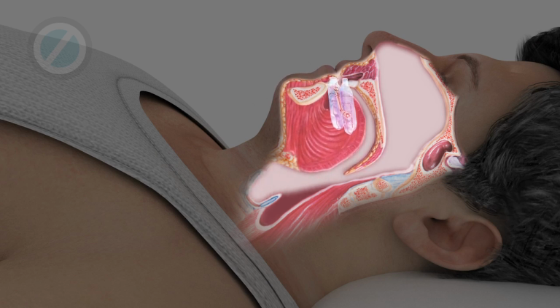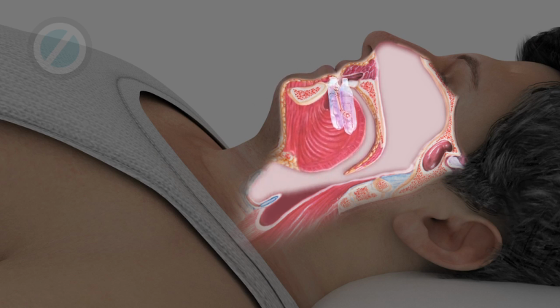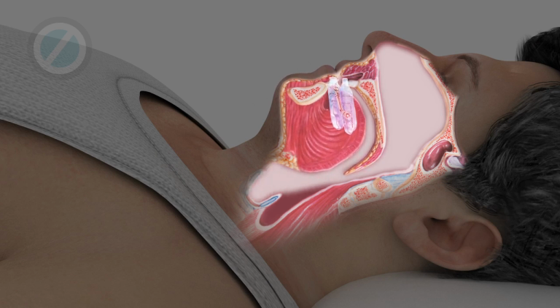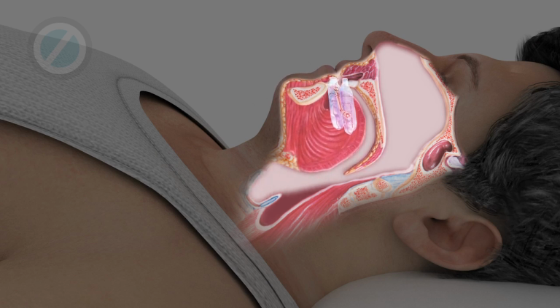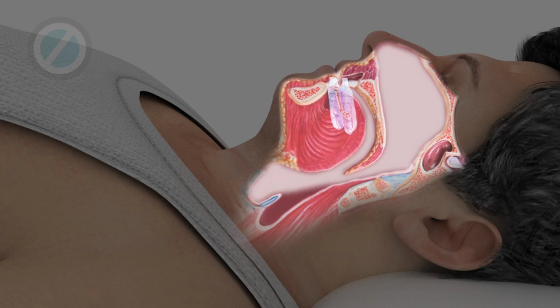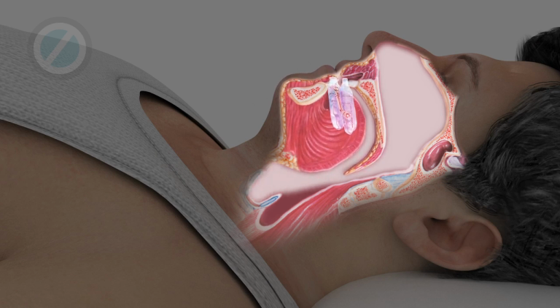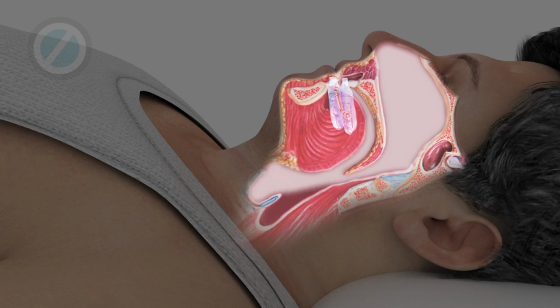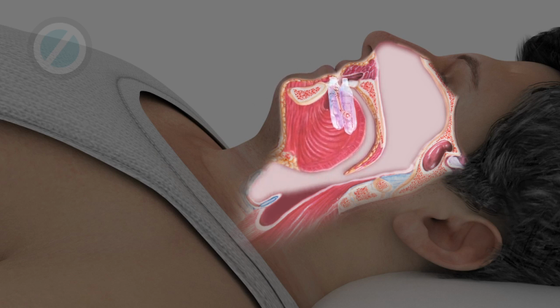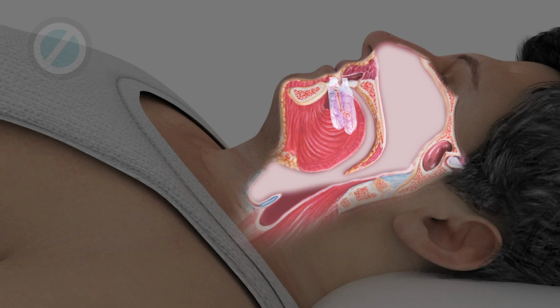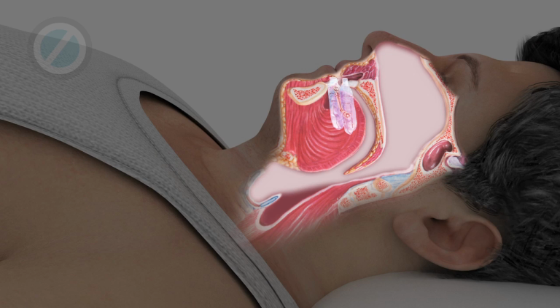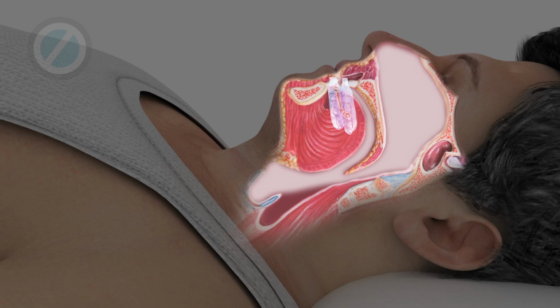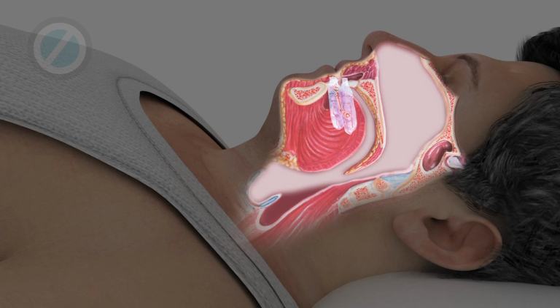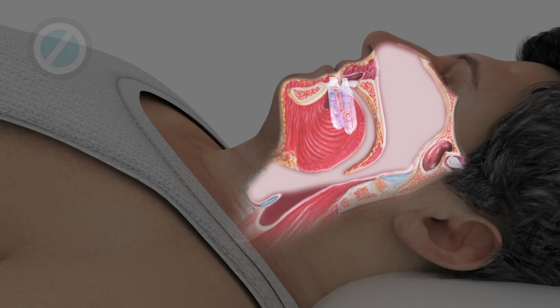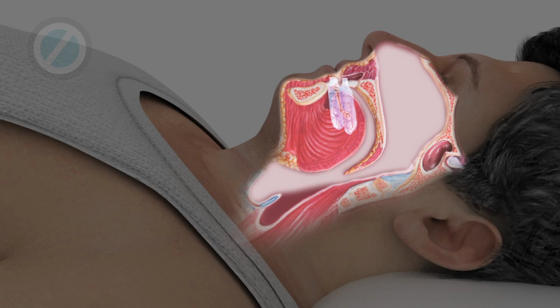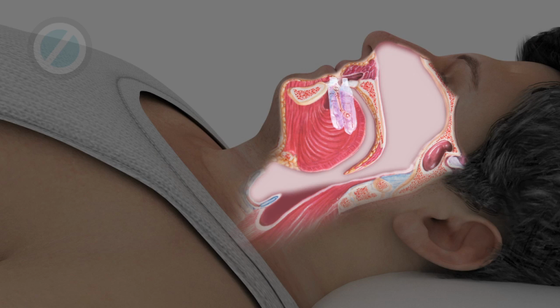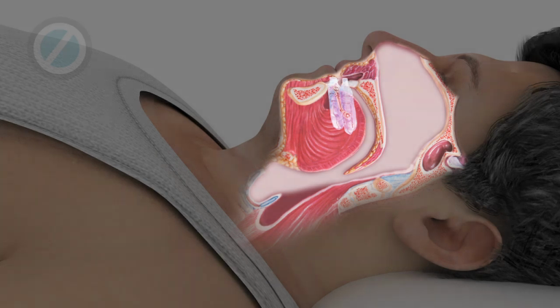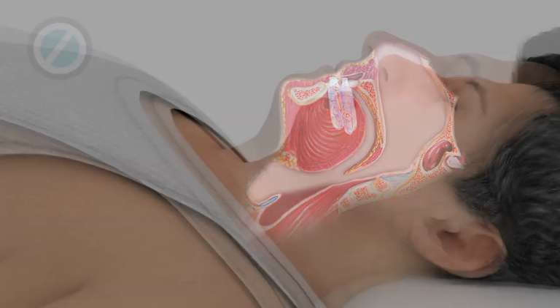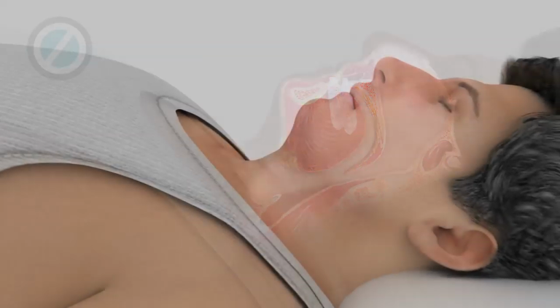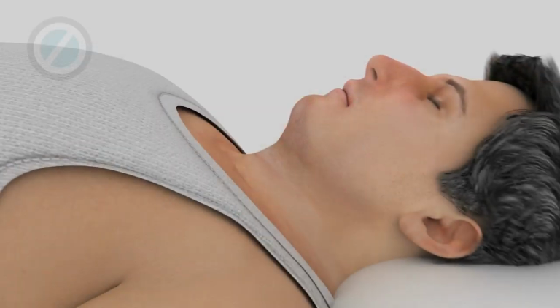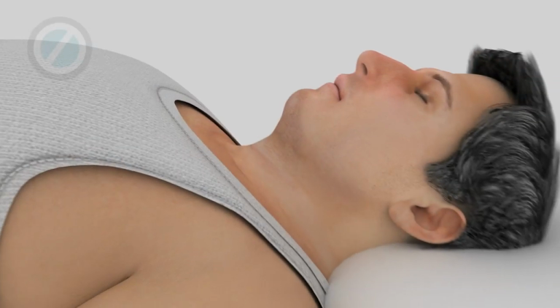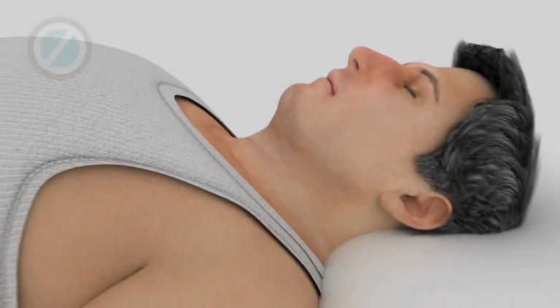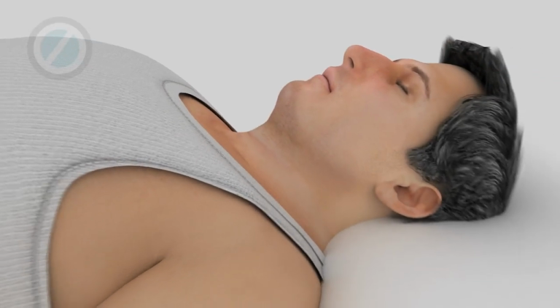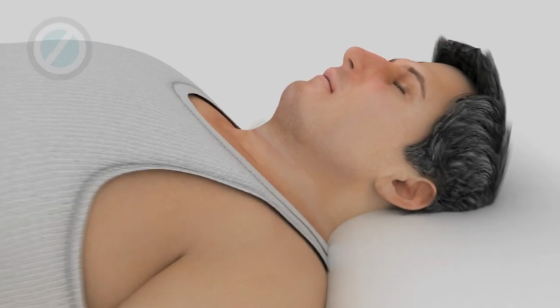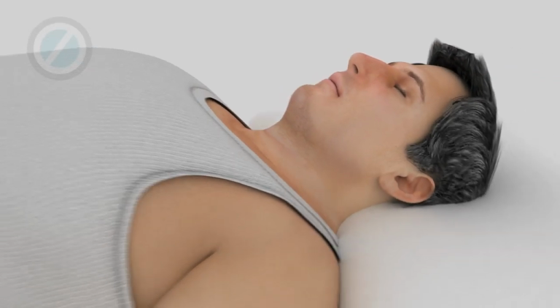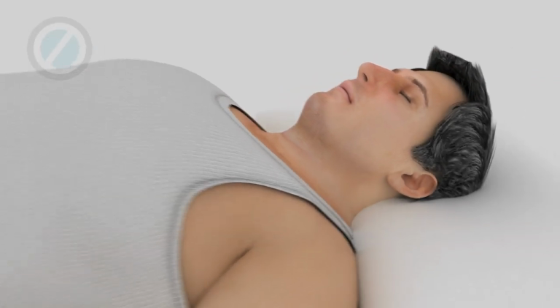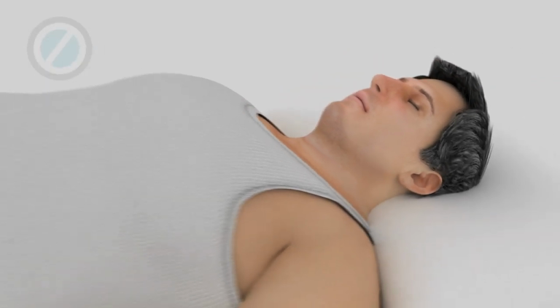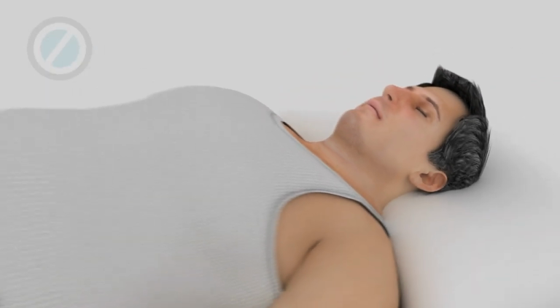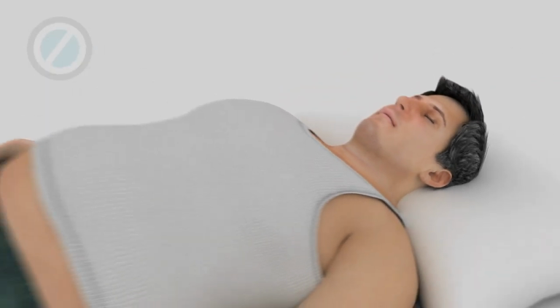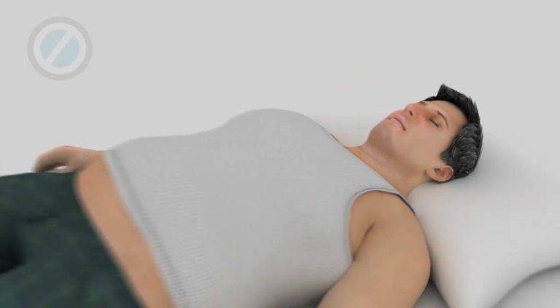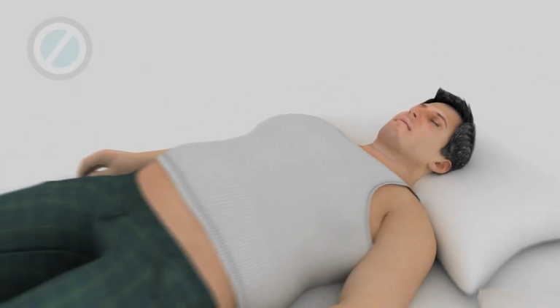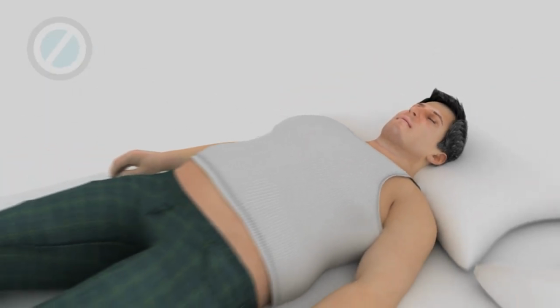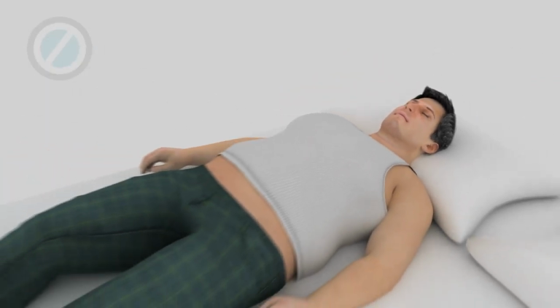Often this will reduce or eliminate snoring and sleep apnea, providing the body with deep, restful sleep.